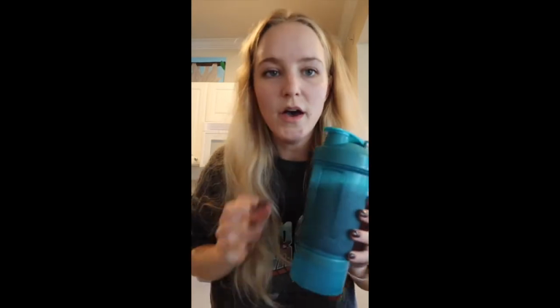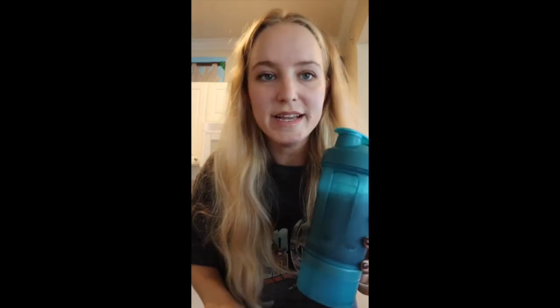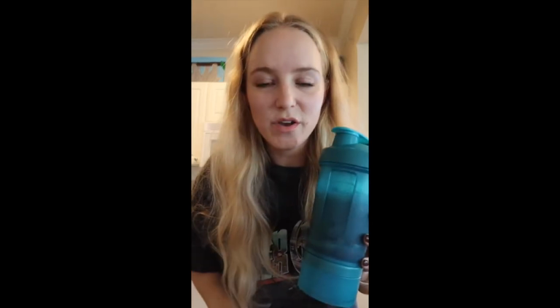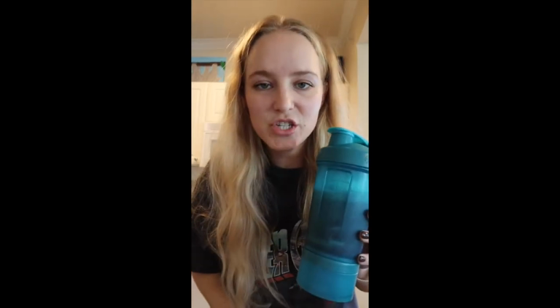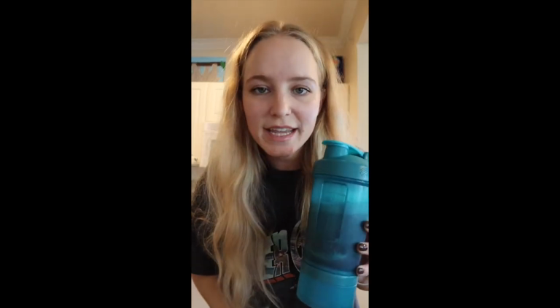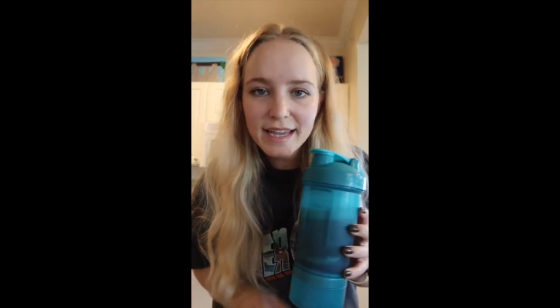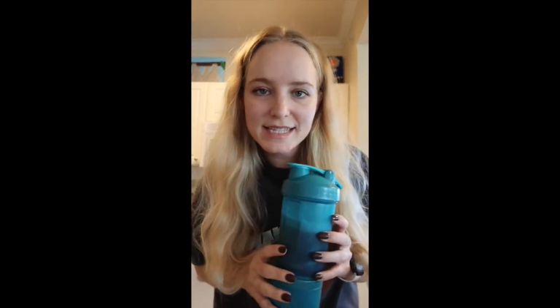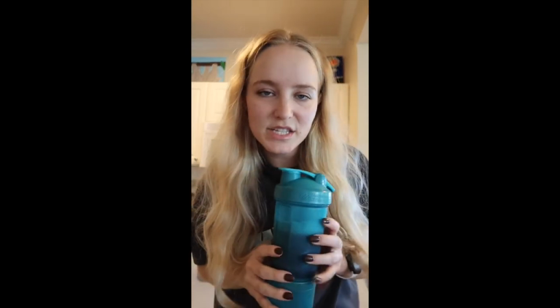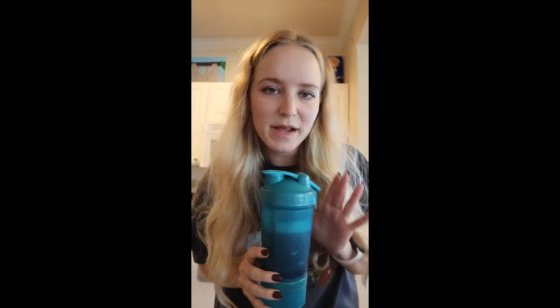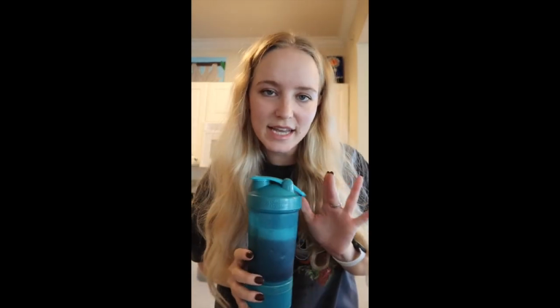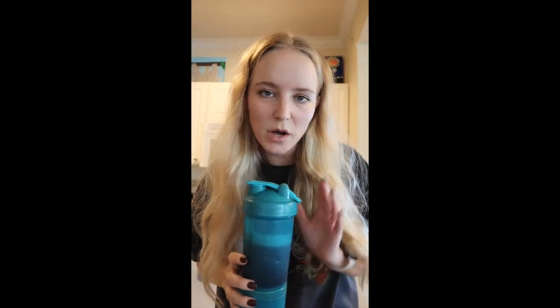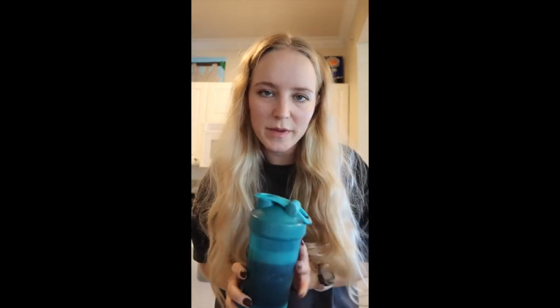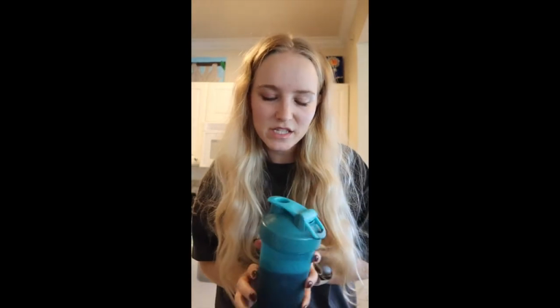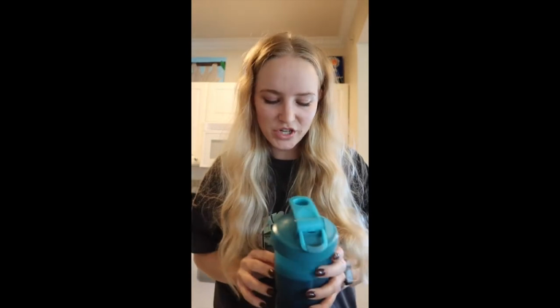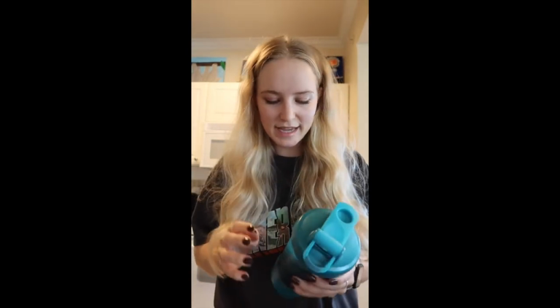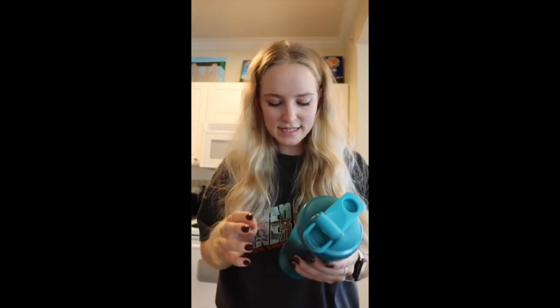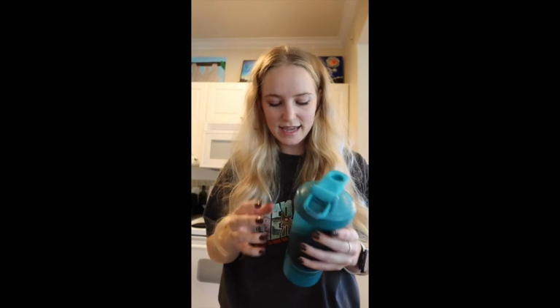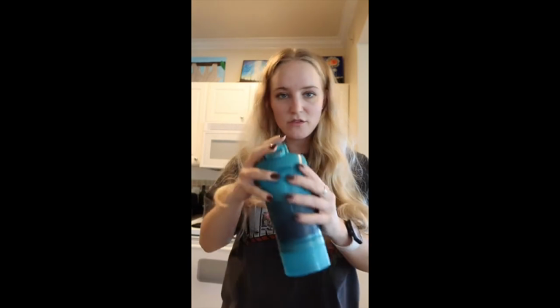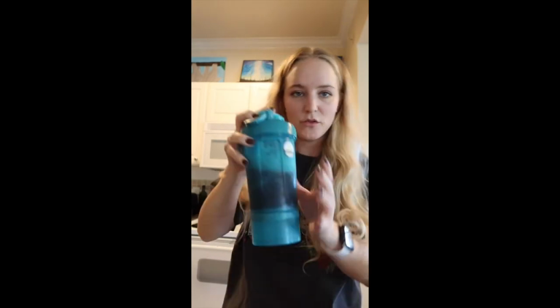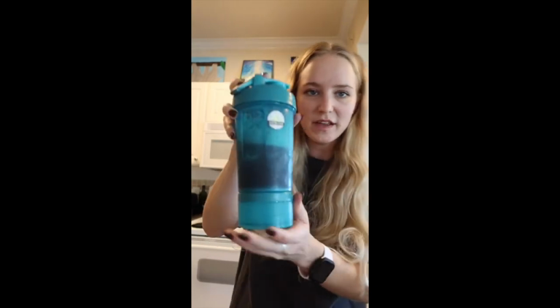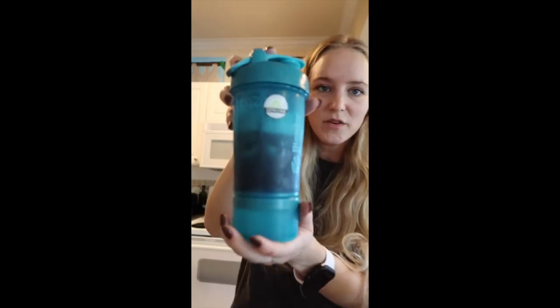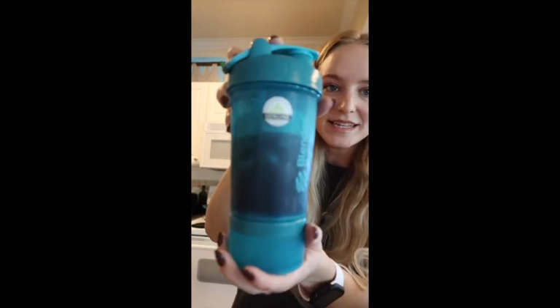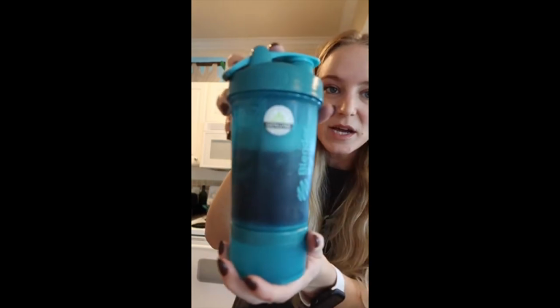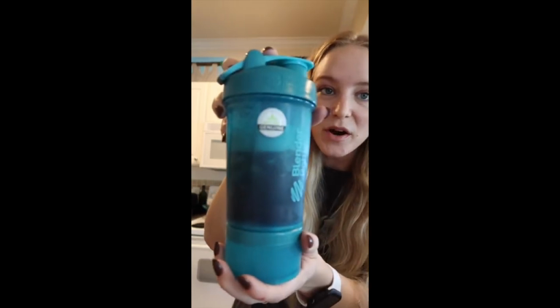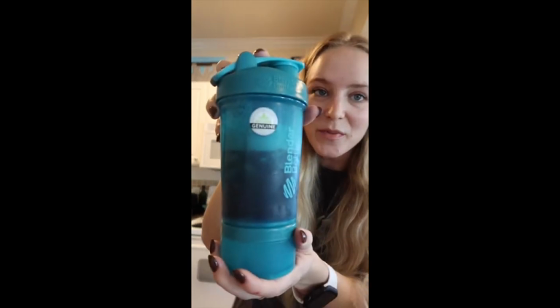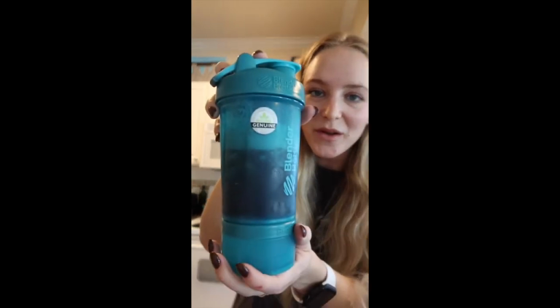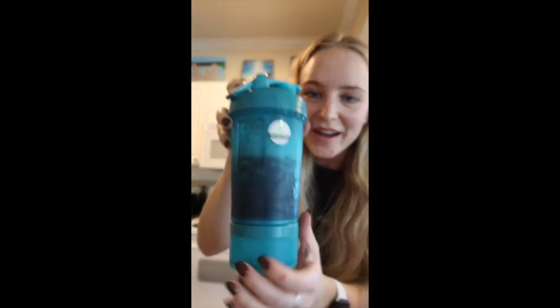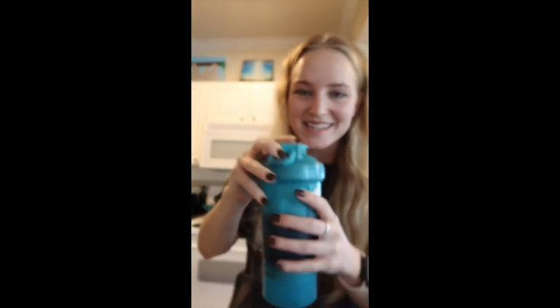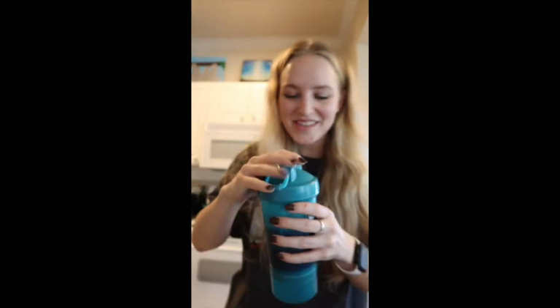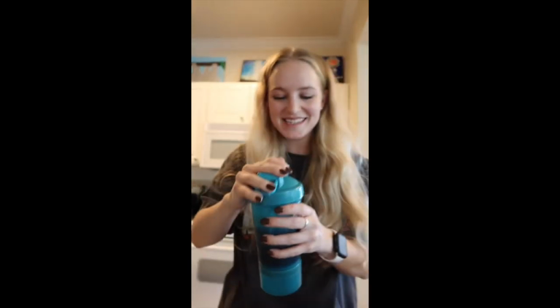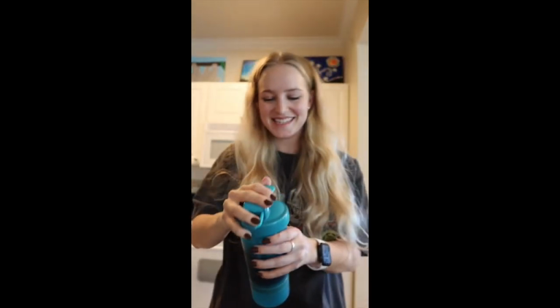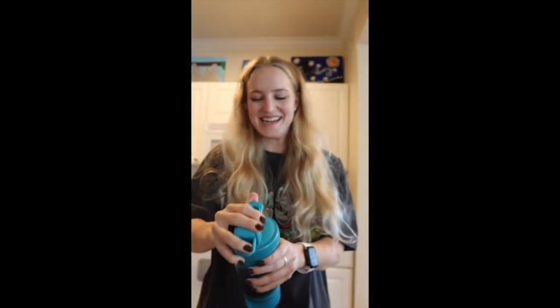So I've been shaking it. It says it might take a couple minutes of shaking to get the full flavor, but it's like purple already. So that is exciting.